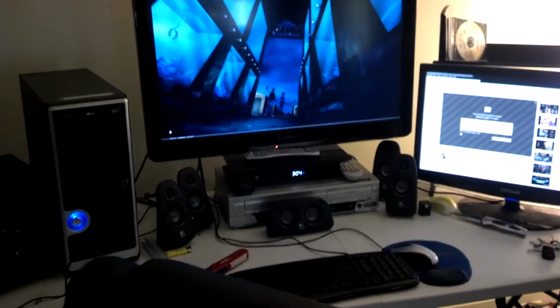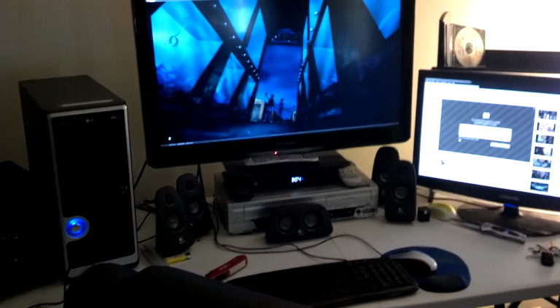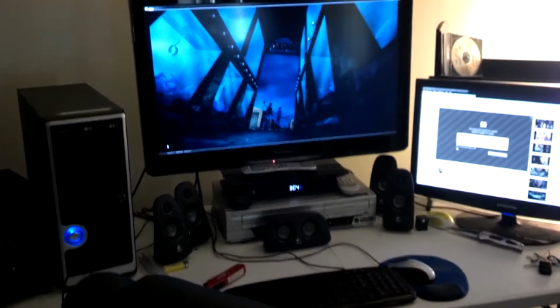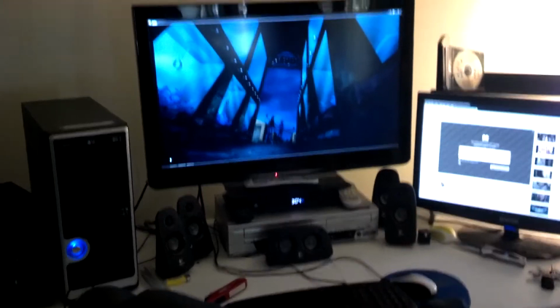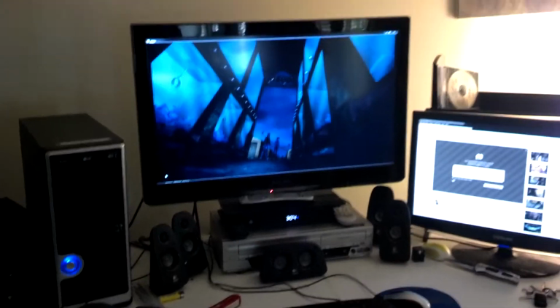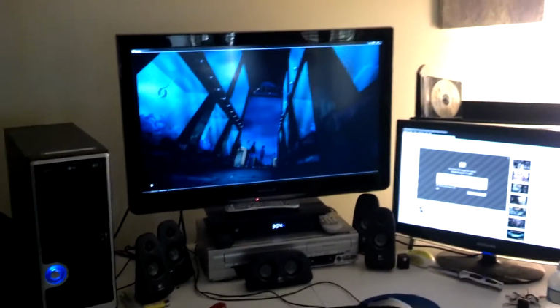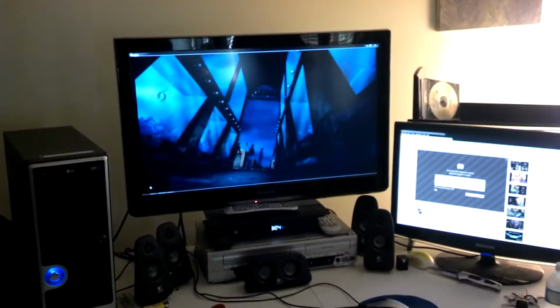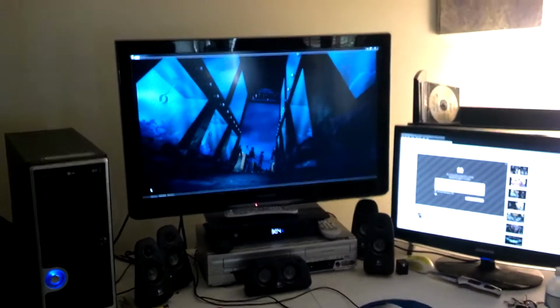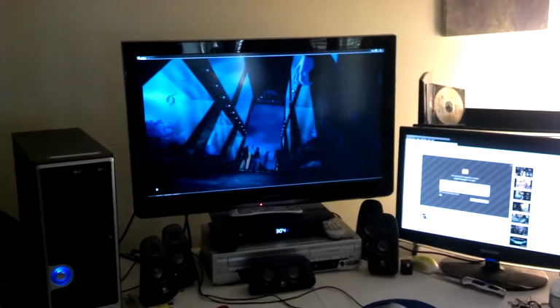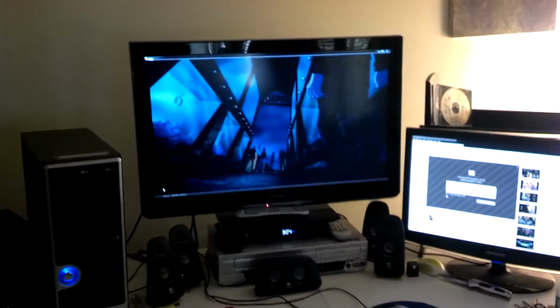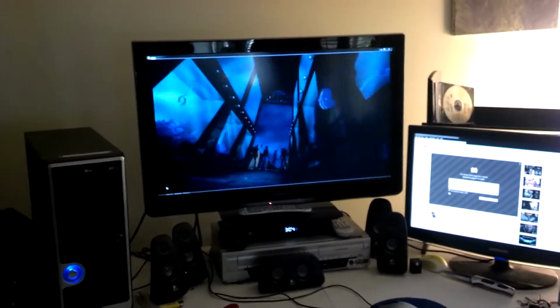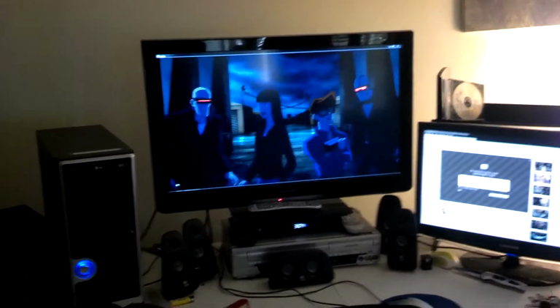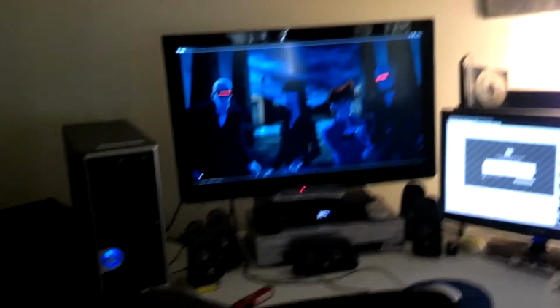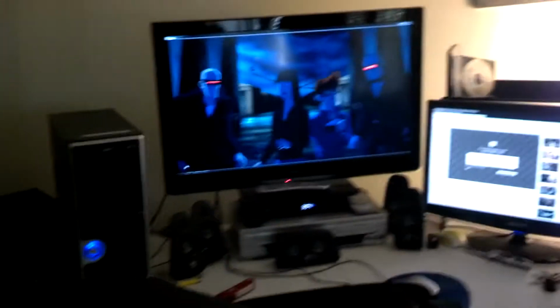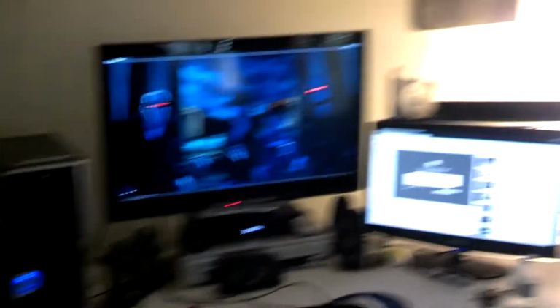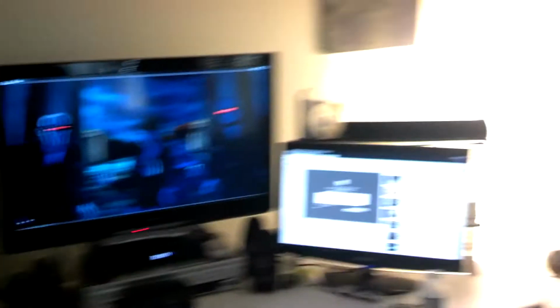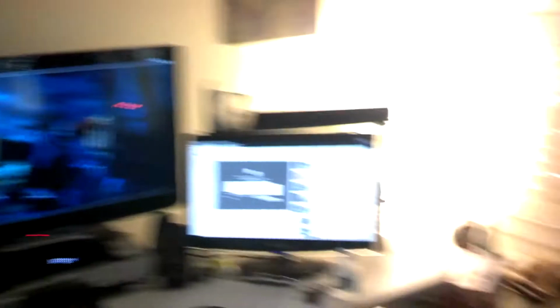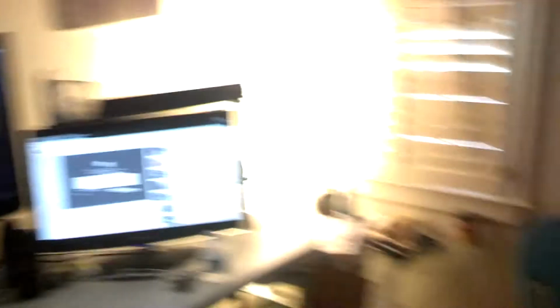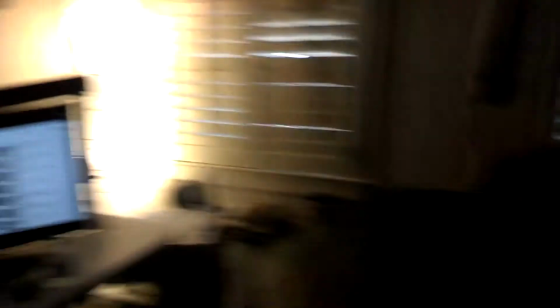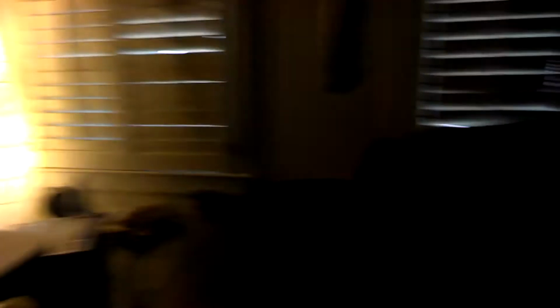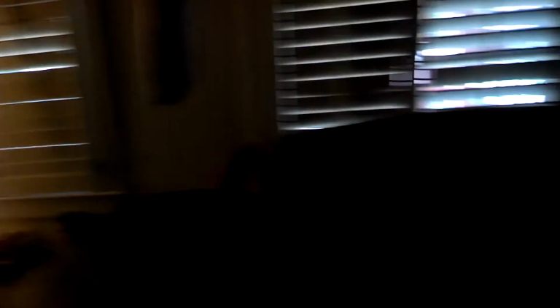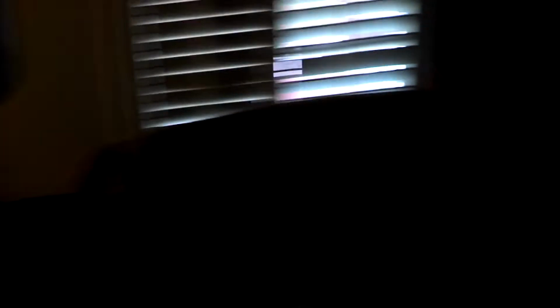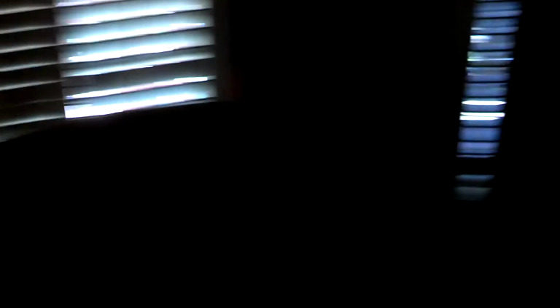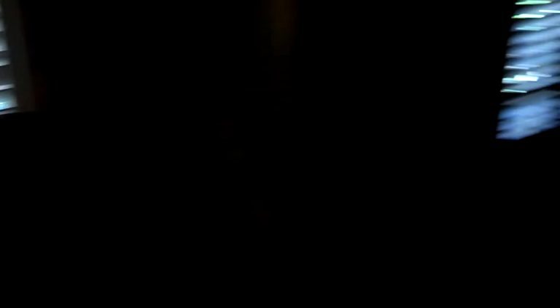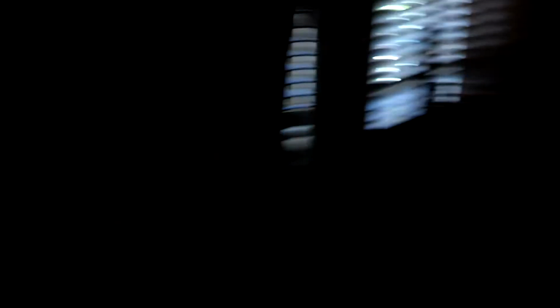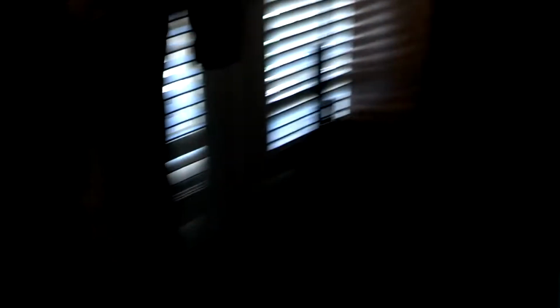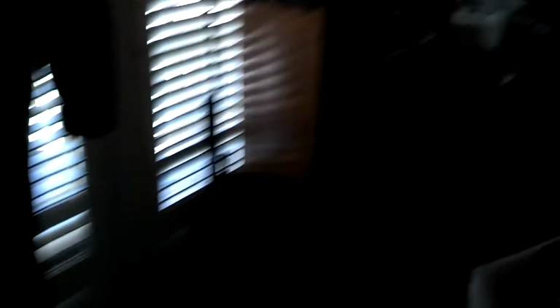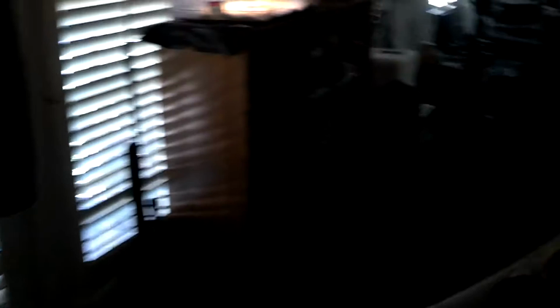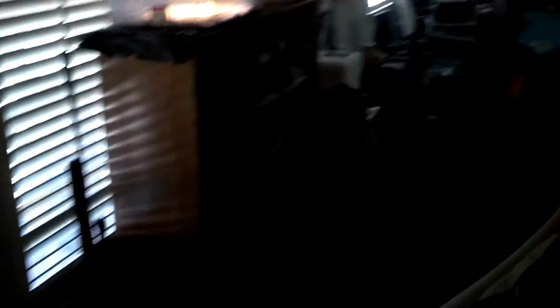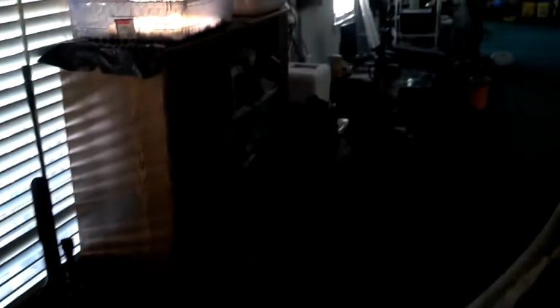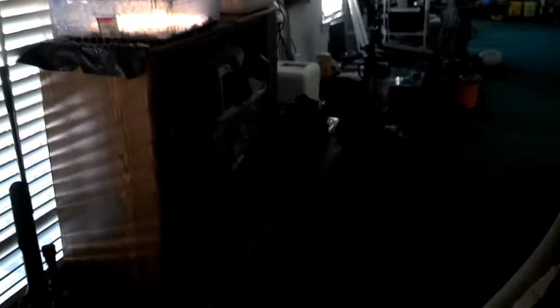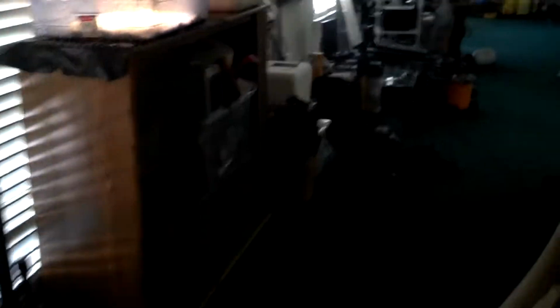Hey y'all, I was just here enjoying a movie on my system and decided to film you a little video.